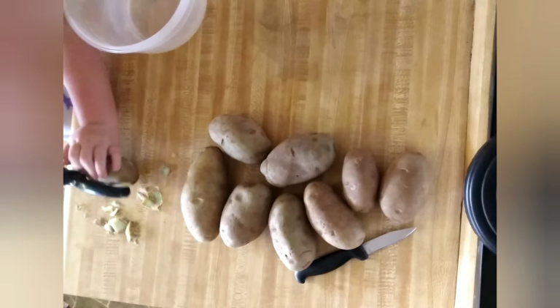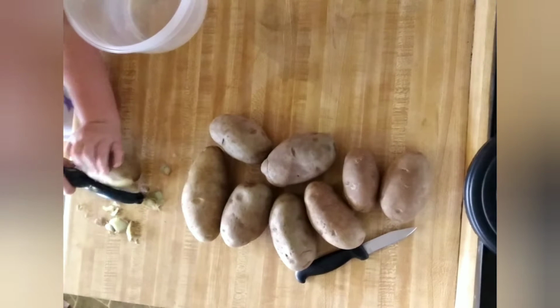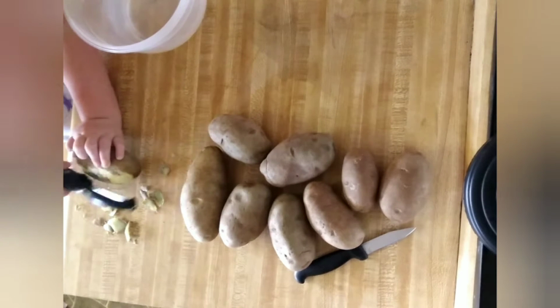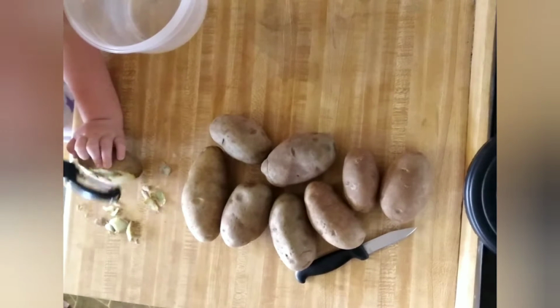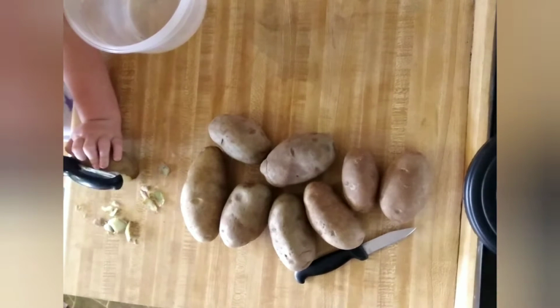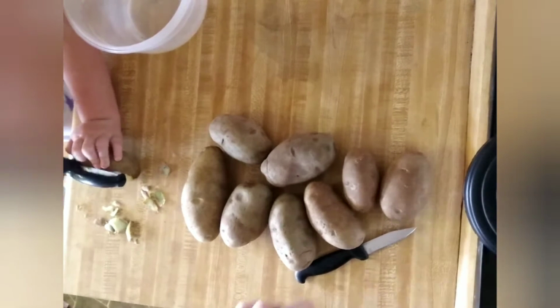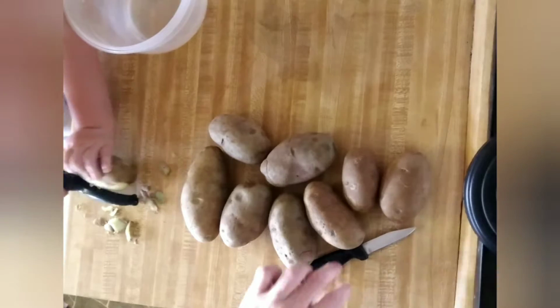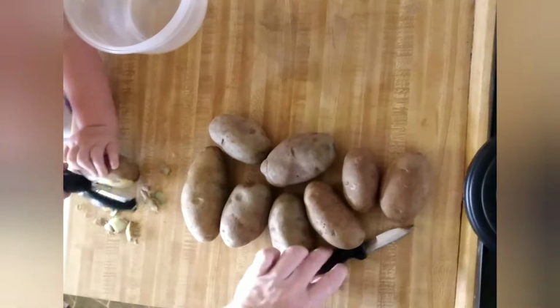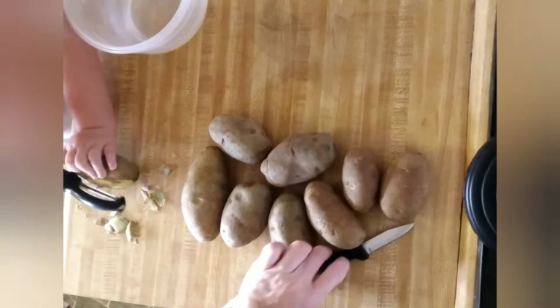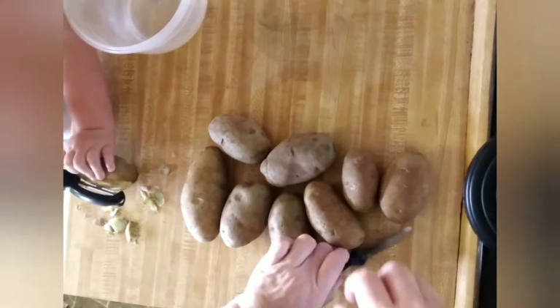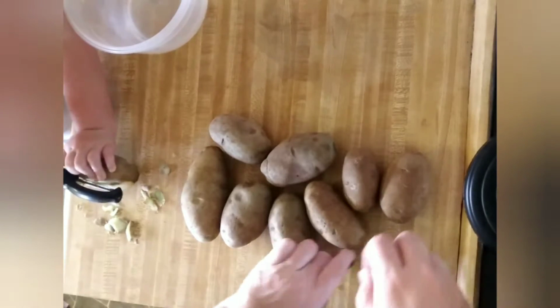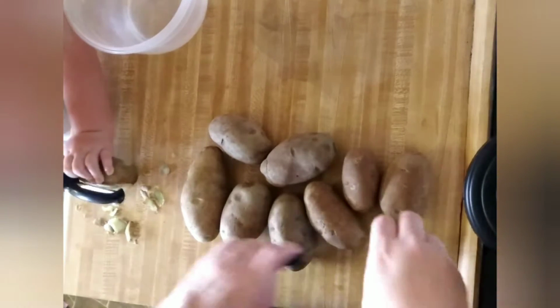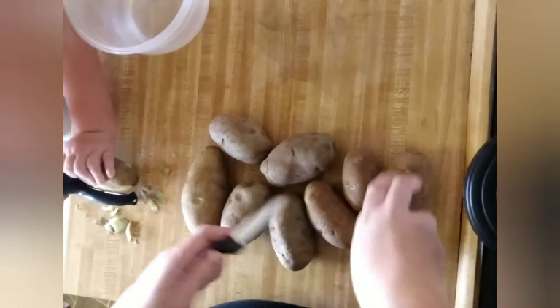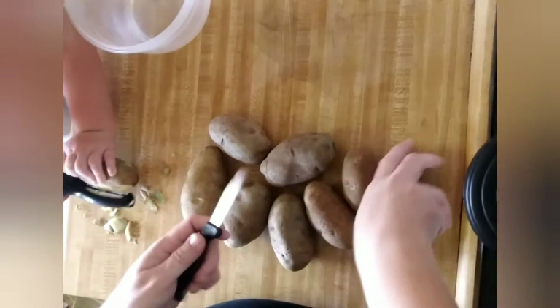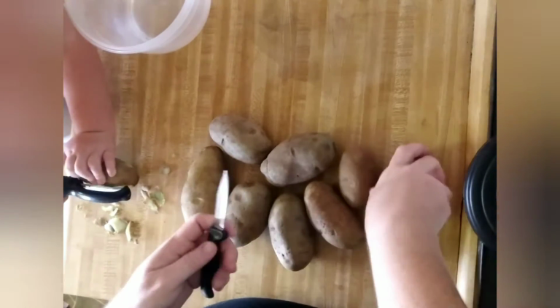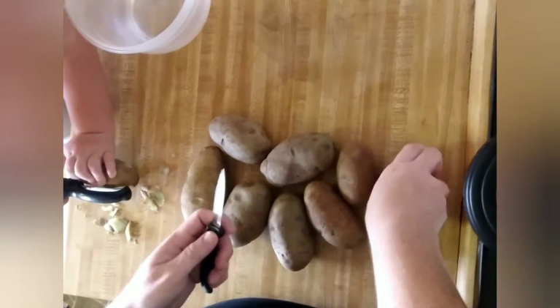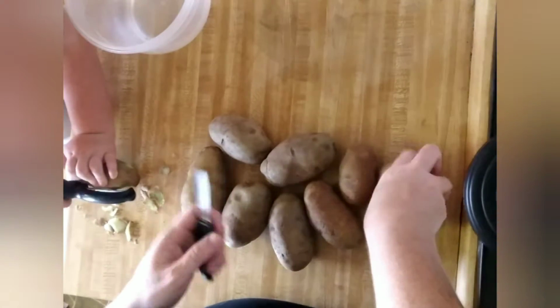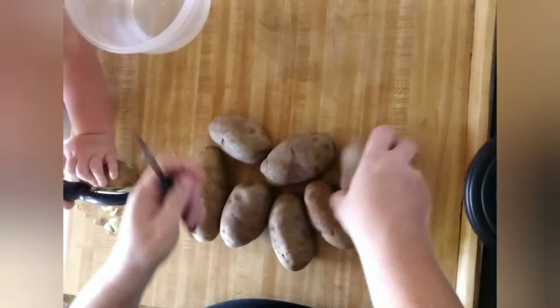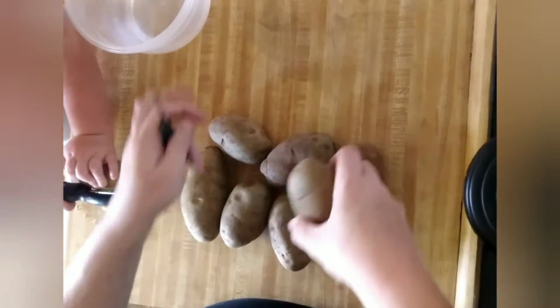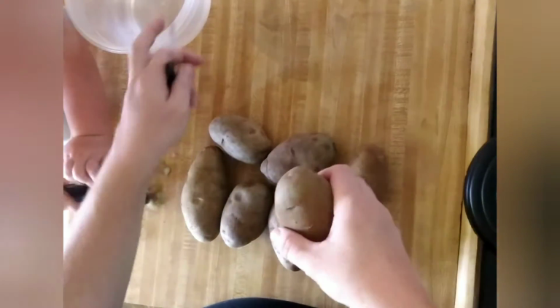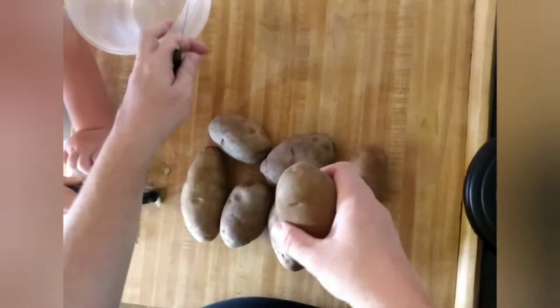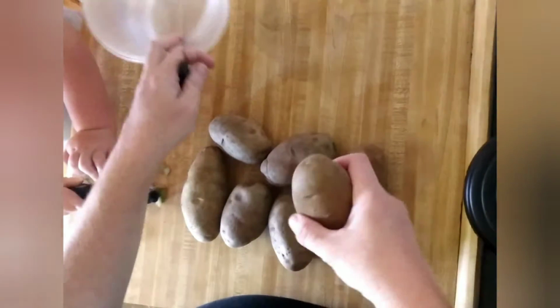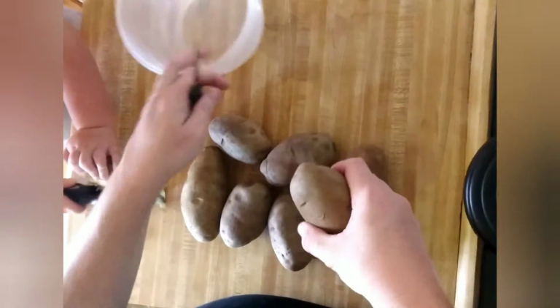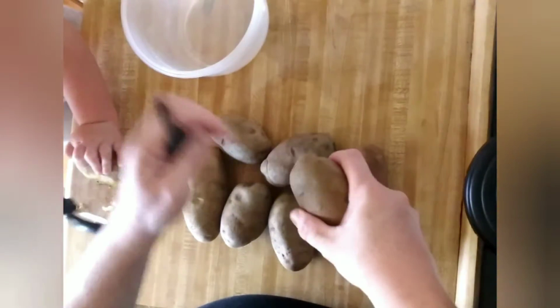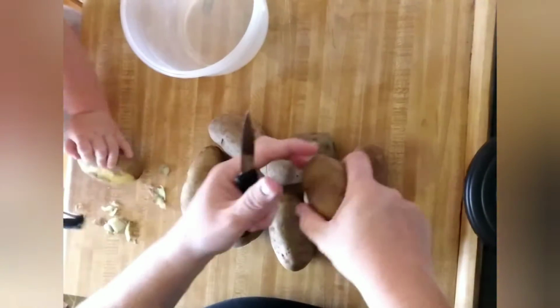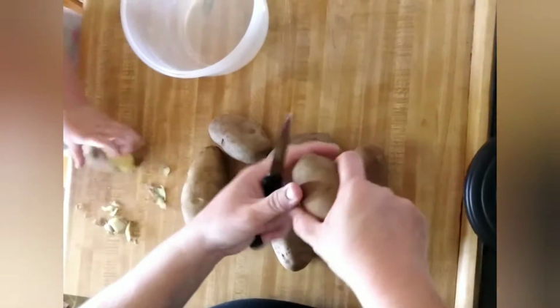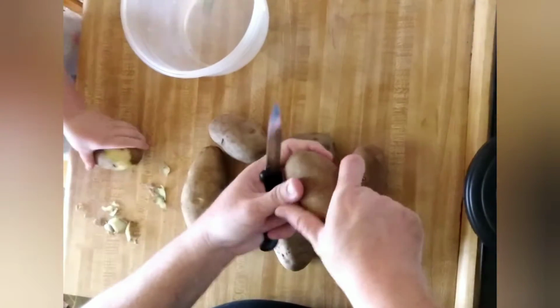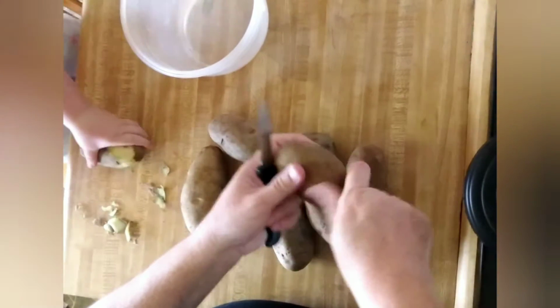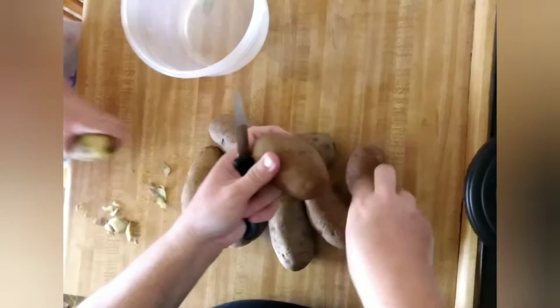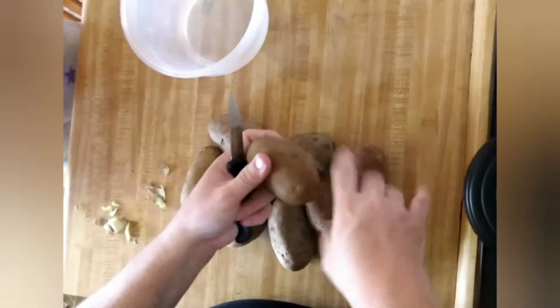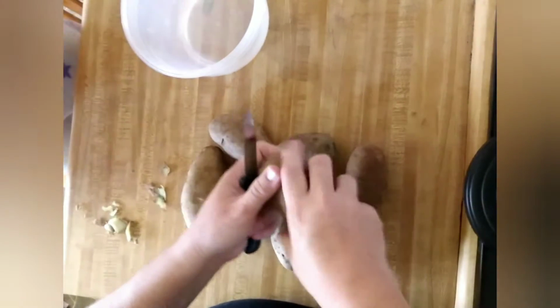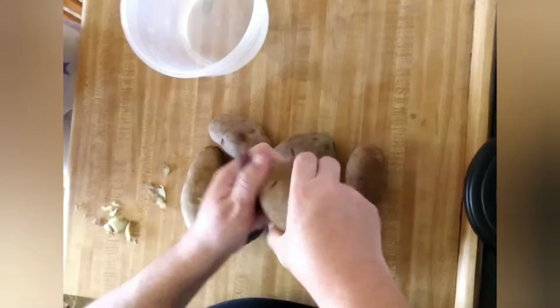All right, now that we've got the turkey in the oven, we're going to get the potatoes started.